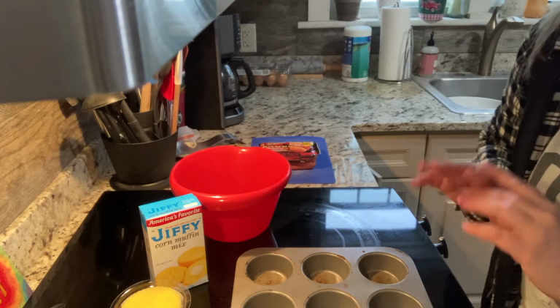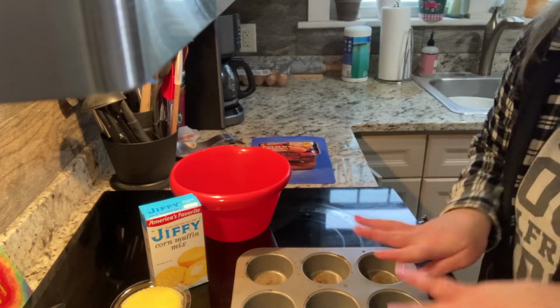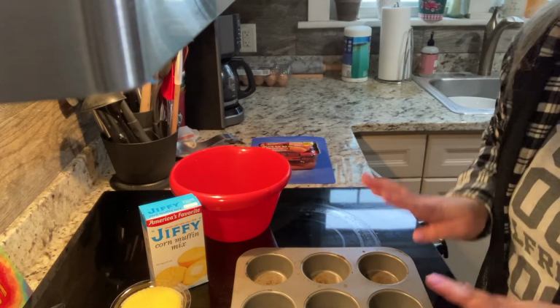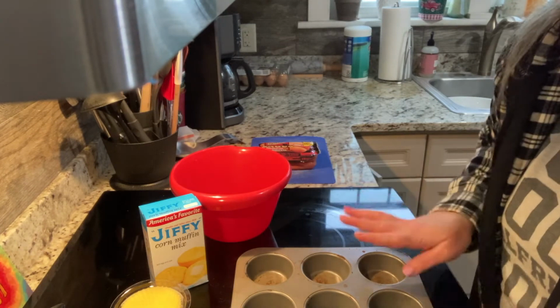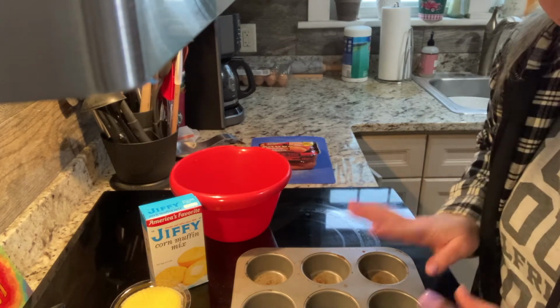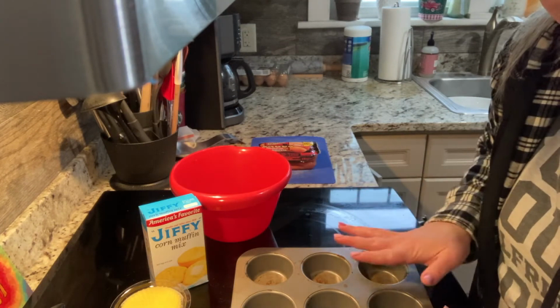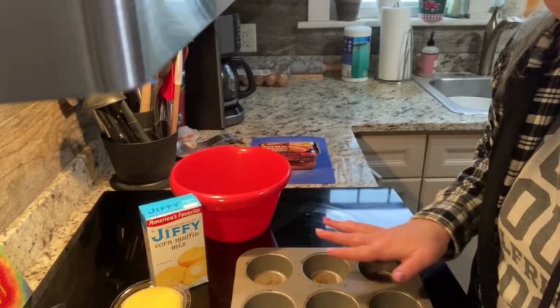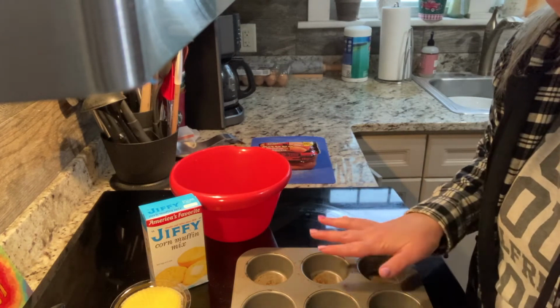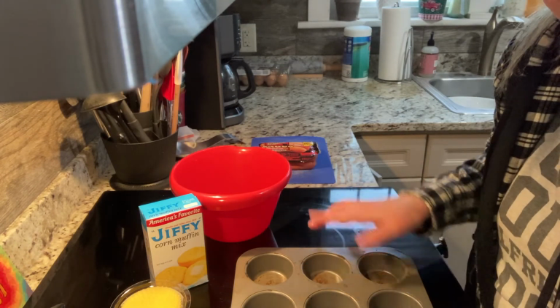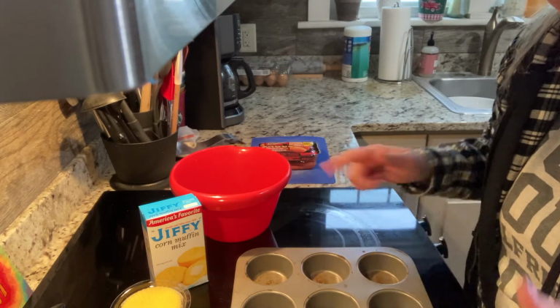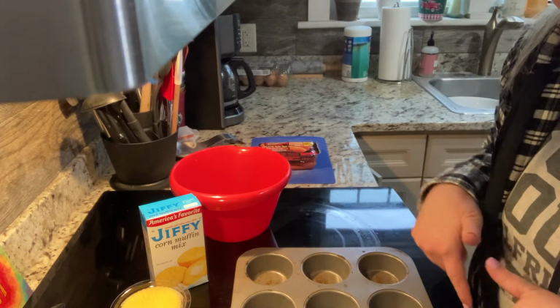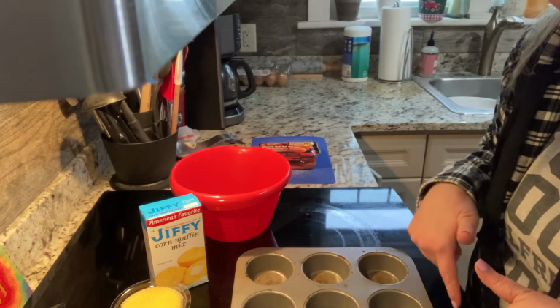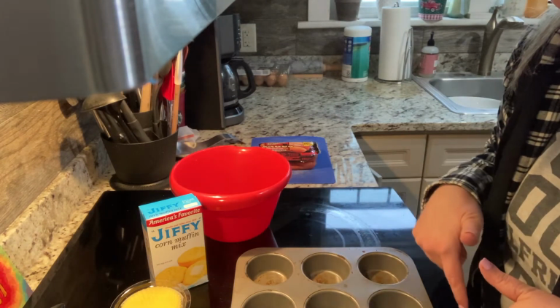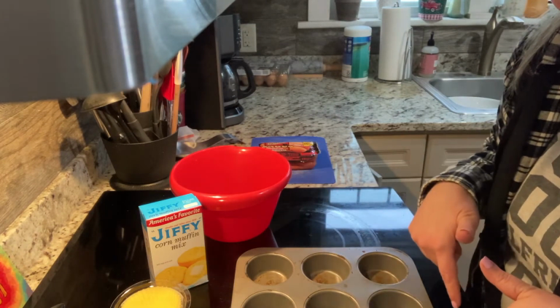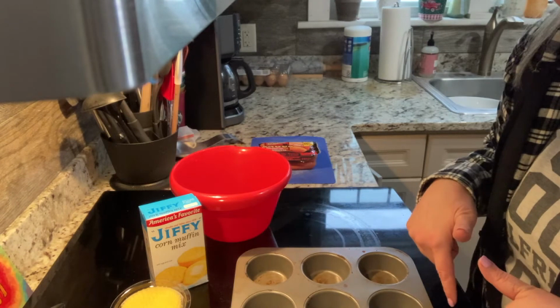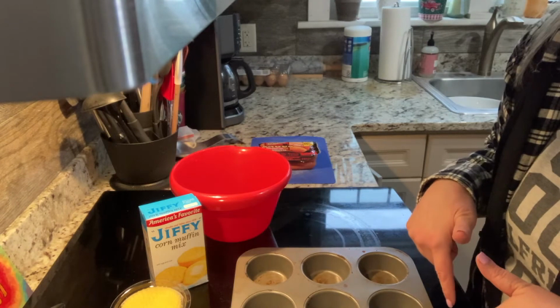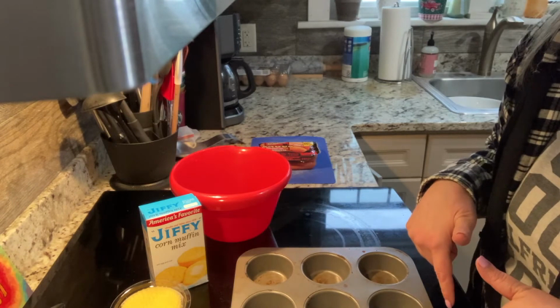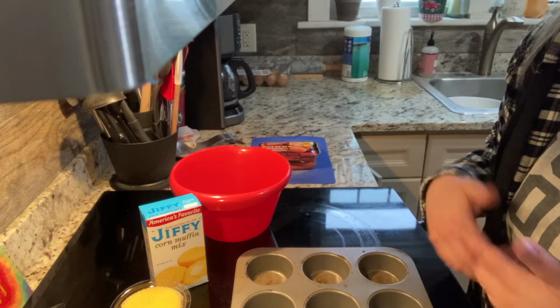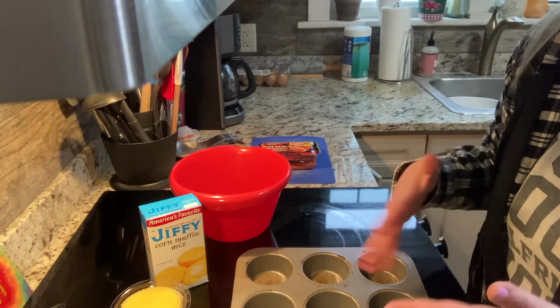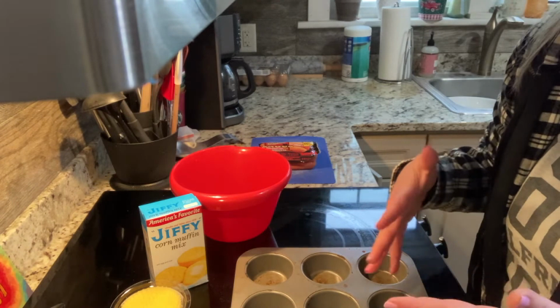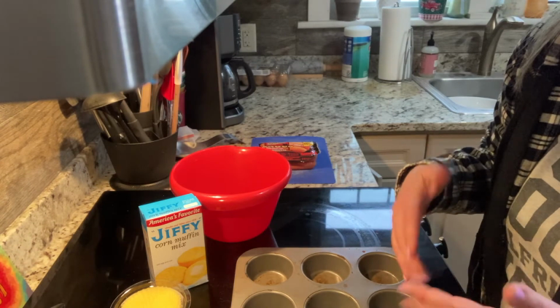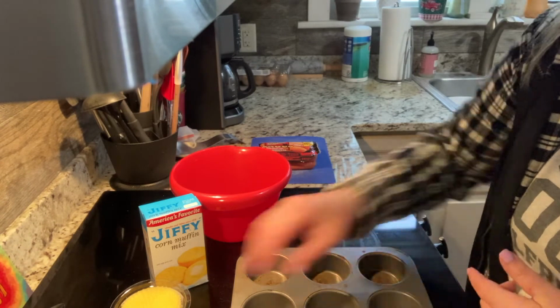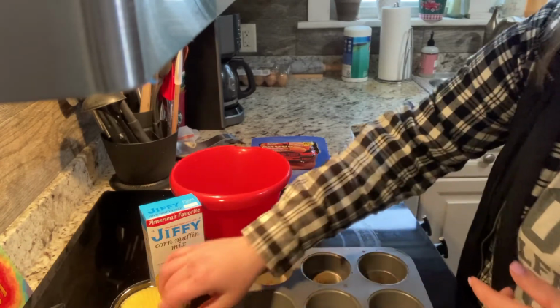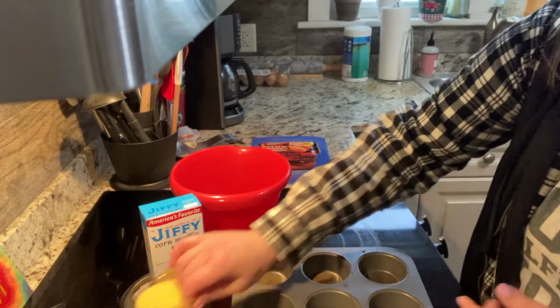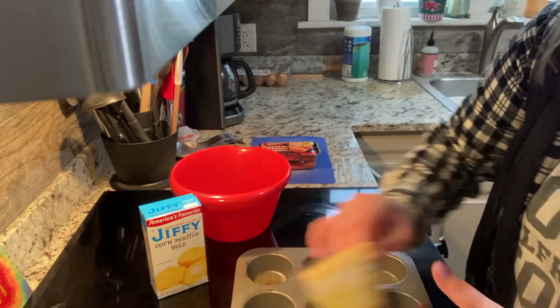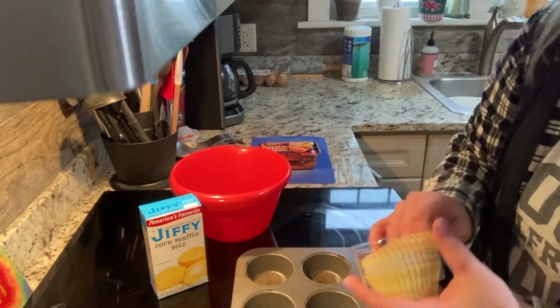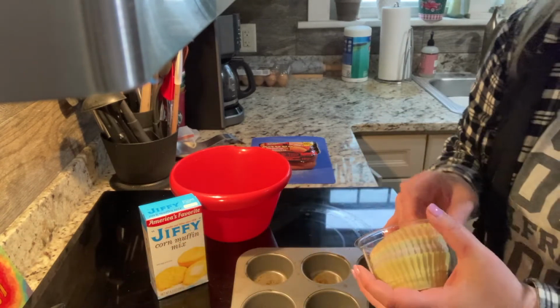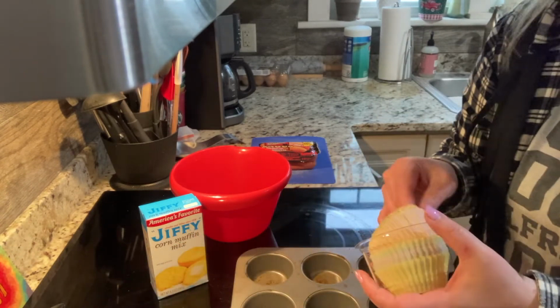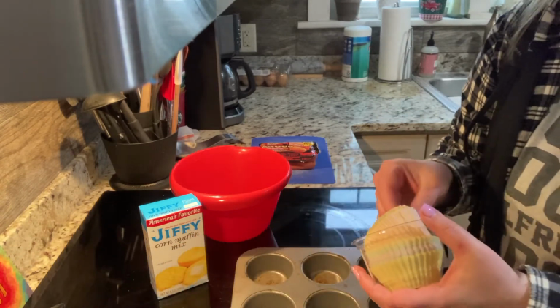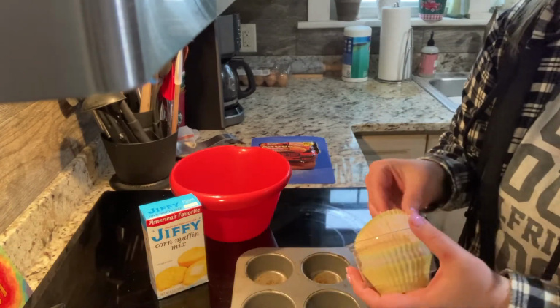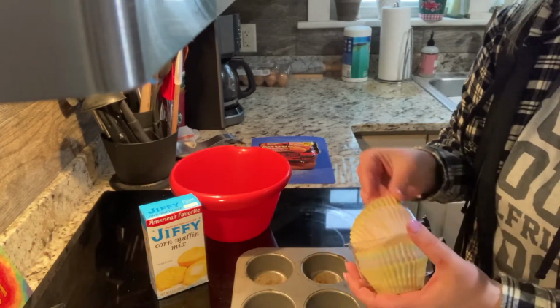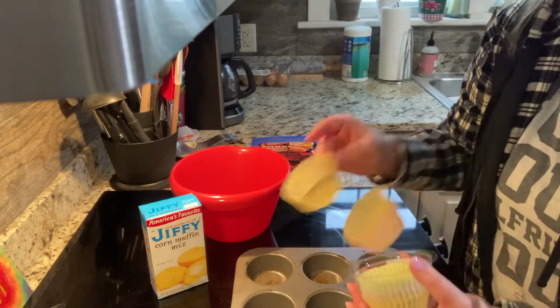First things first, preheat your oven to 400 degrees. We want that going now so that it's ready to go when we get started.